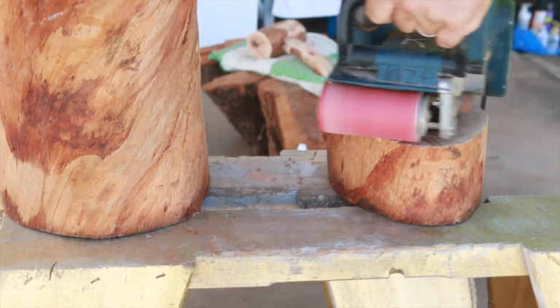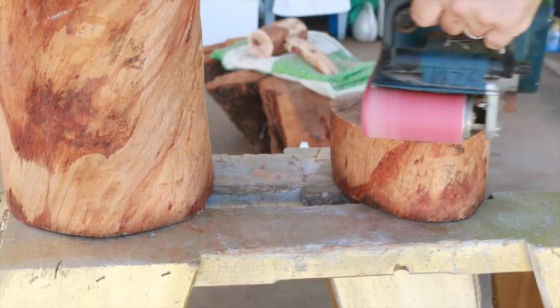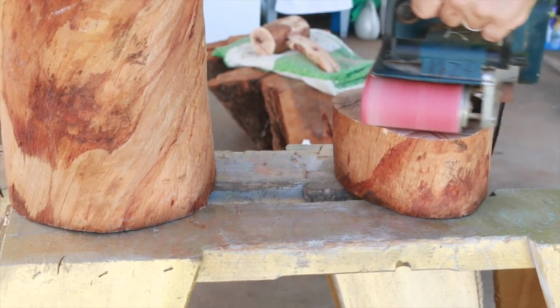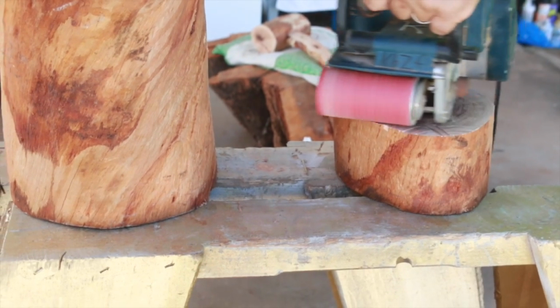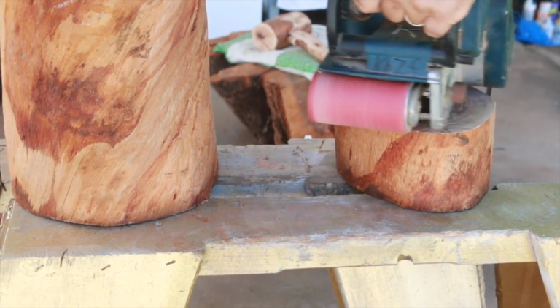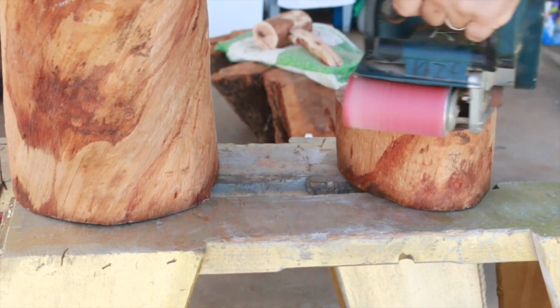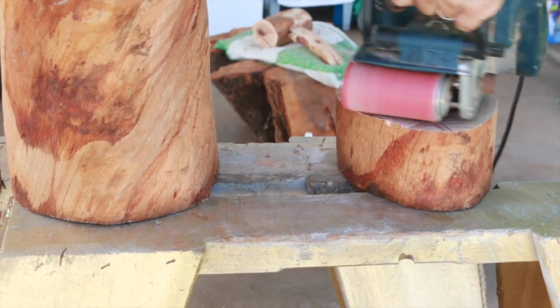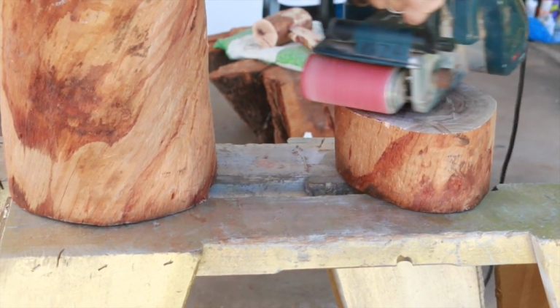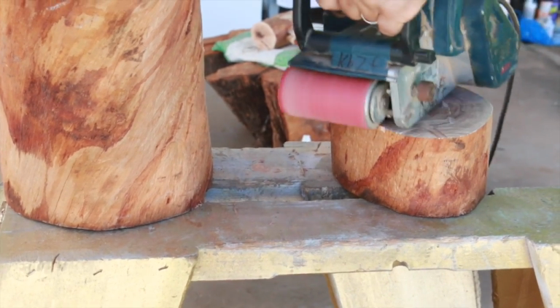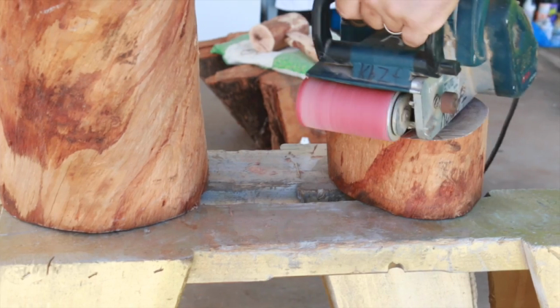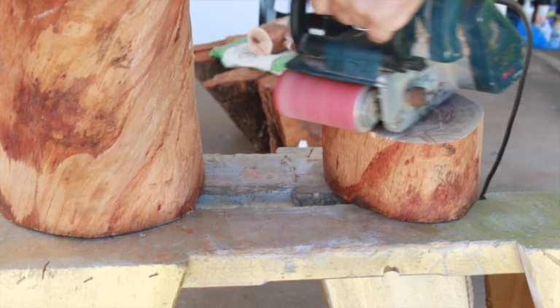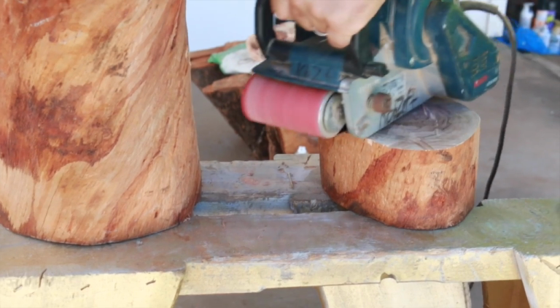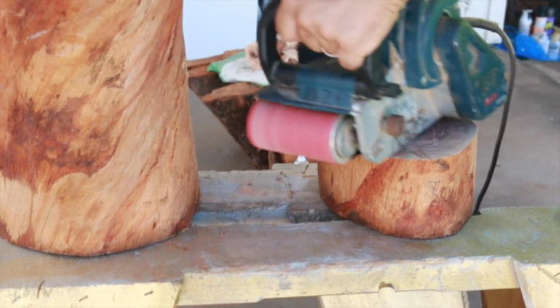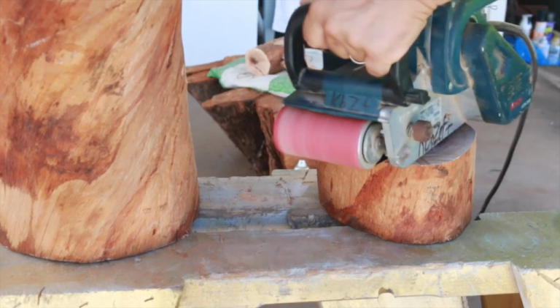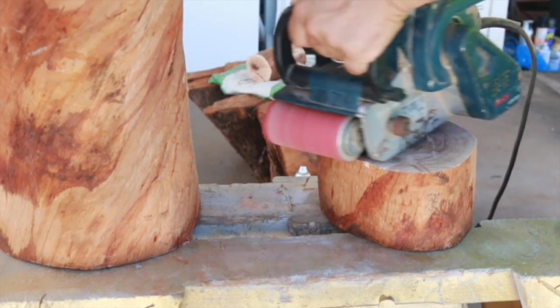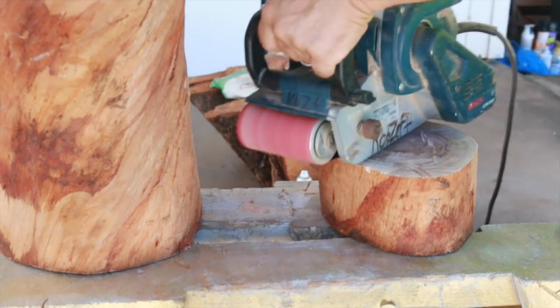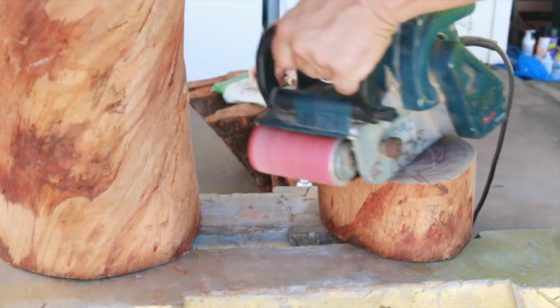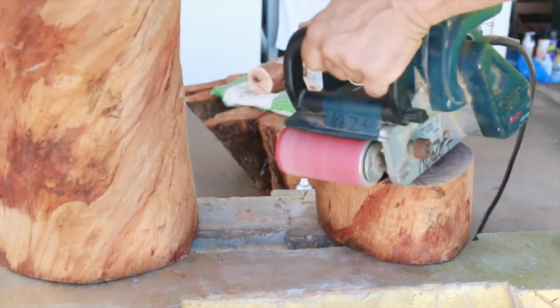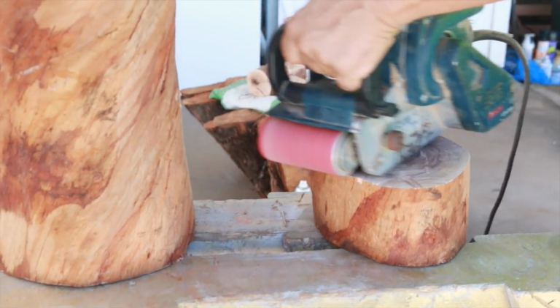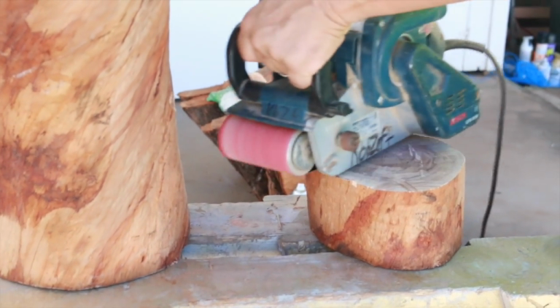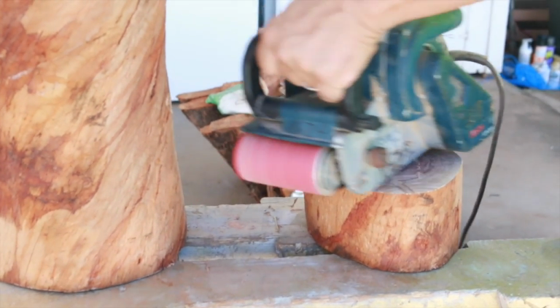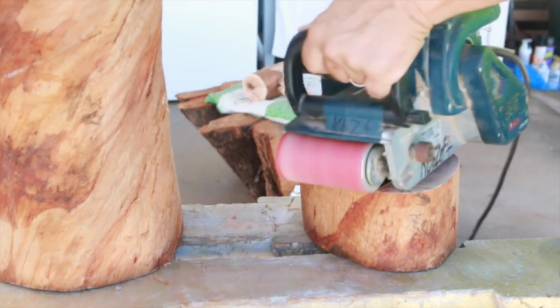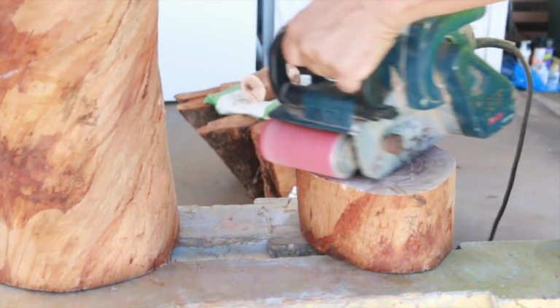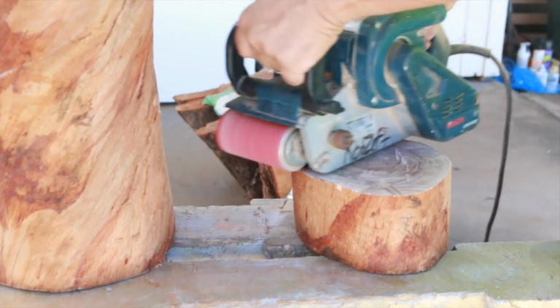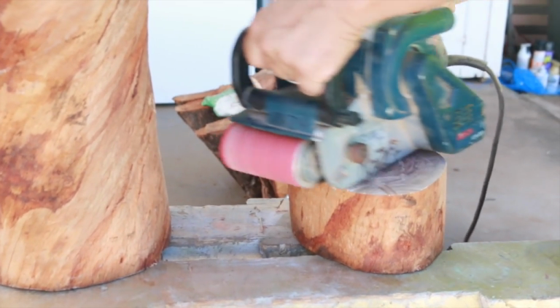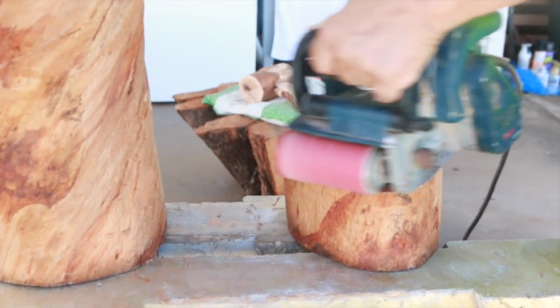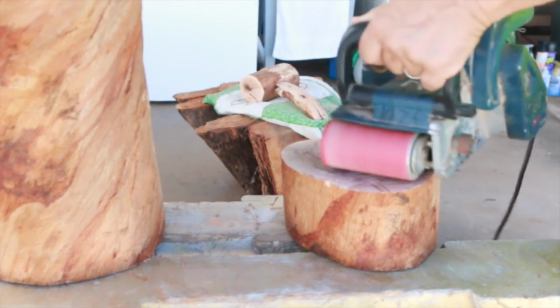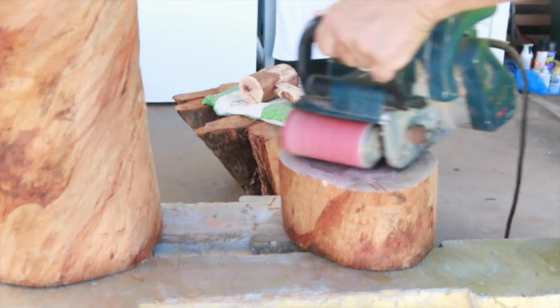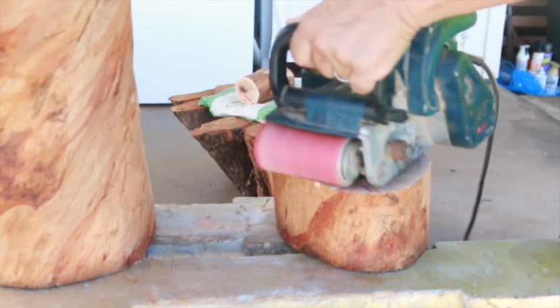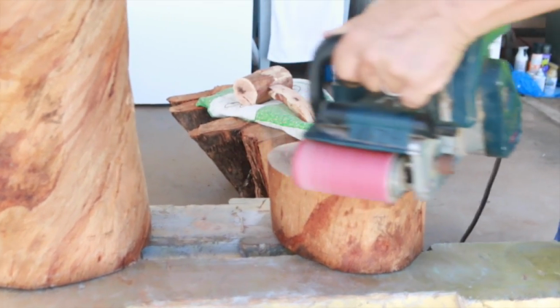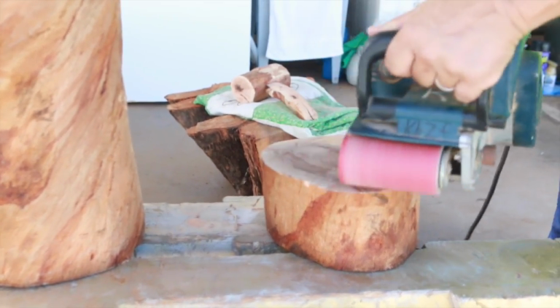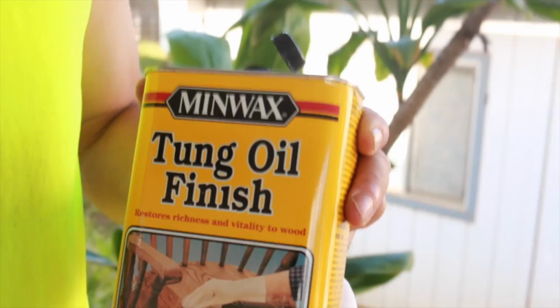Next, we're going to be sanding. We're going to sand the surface of our table smooth. Right now we're just working on this little extra chunk that's going to be for a different project.